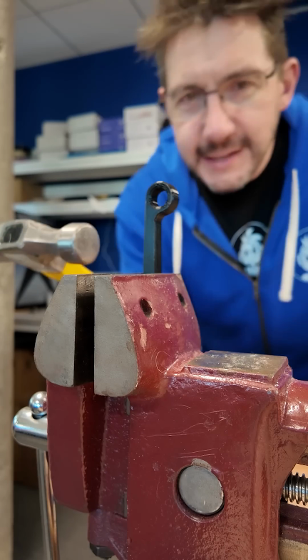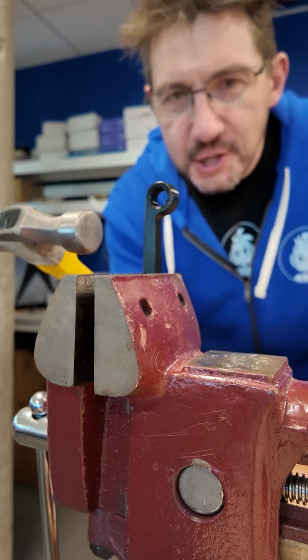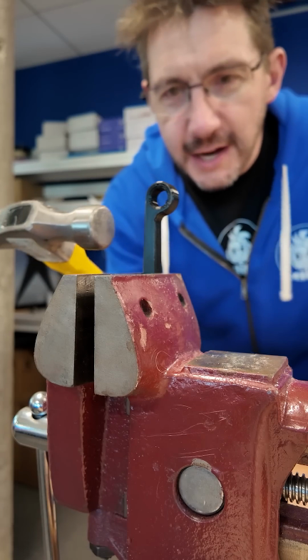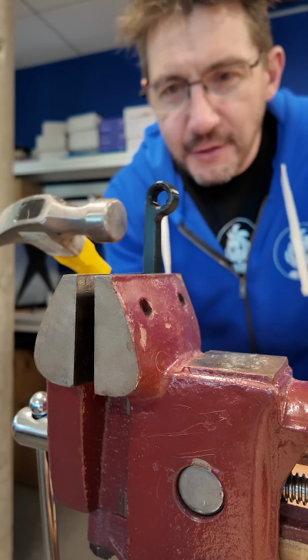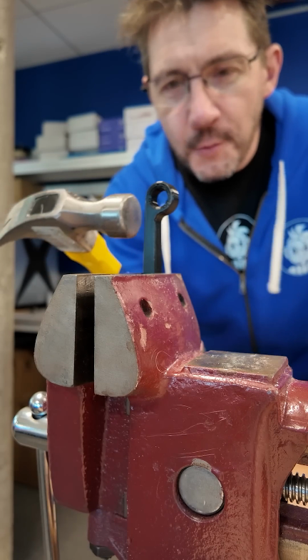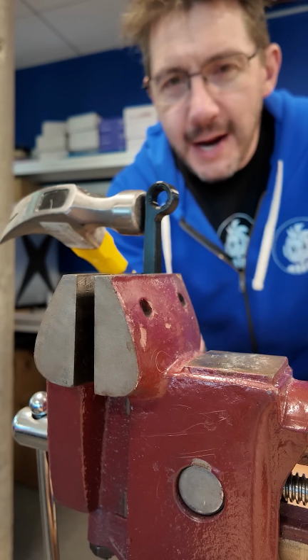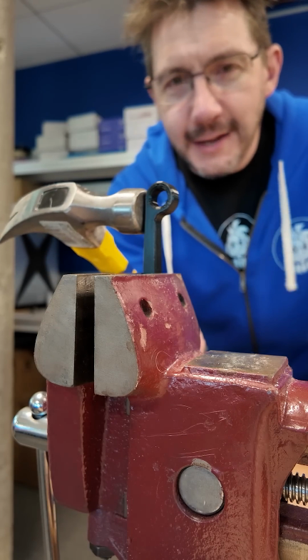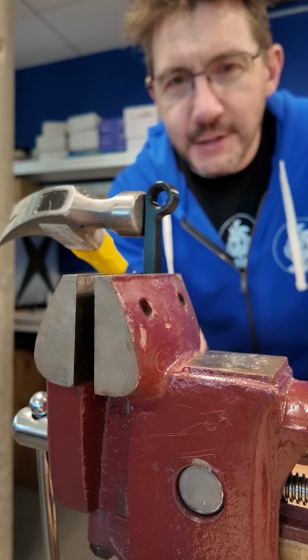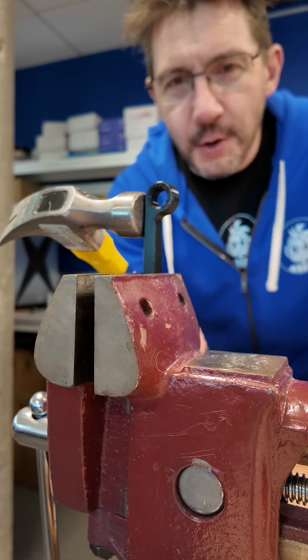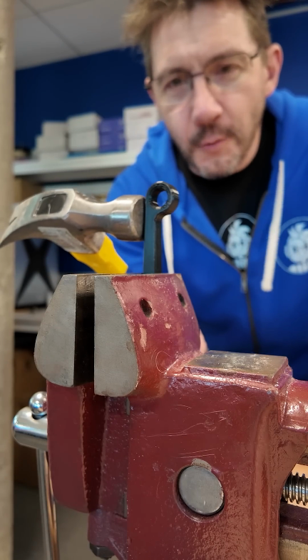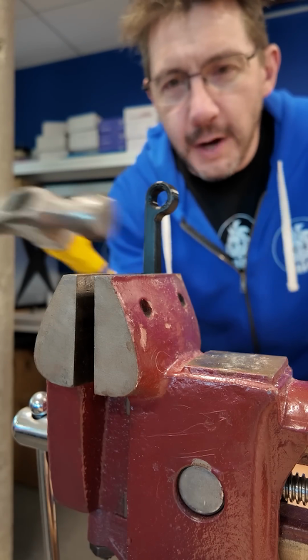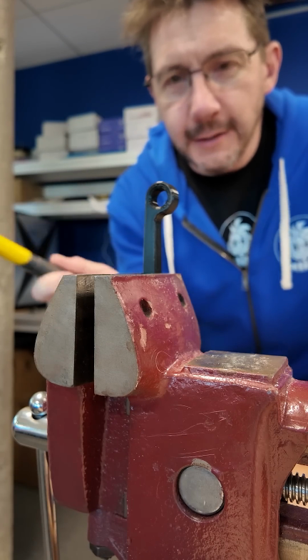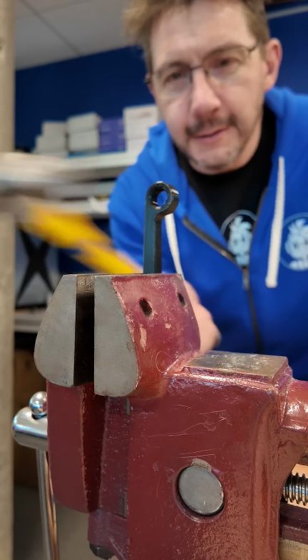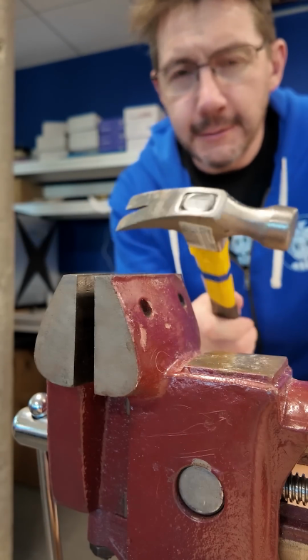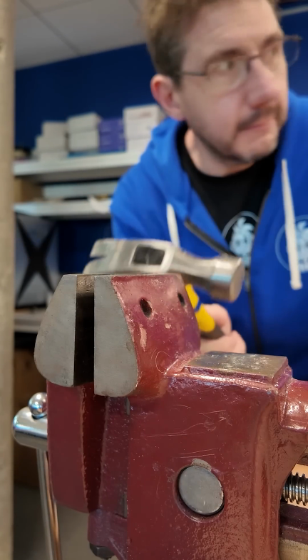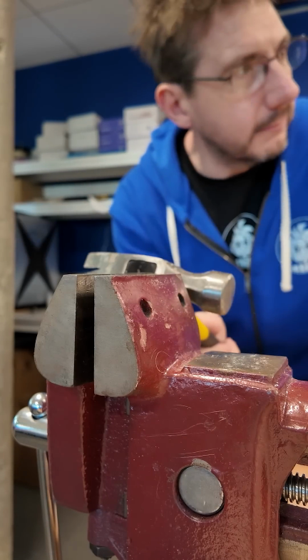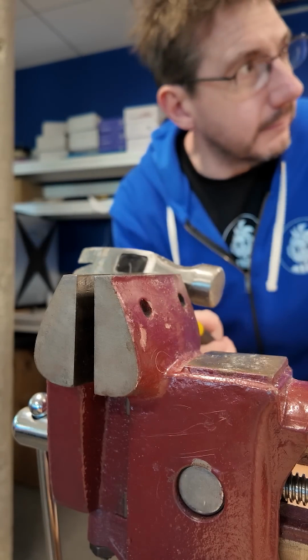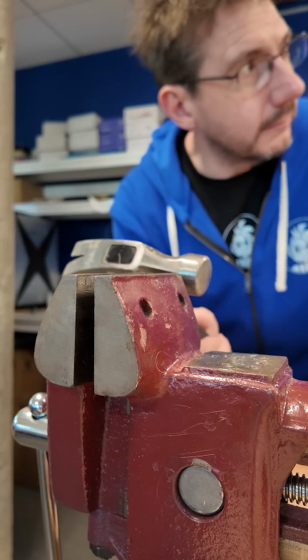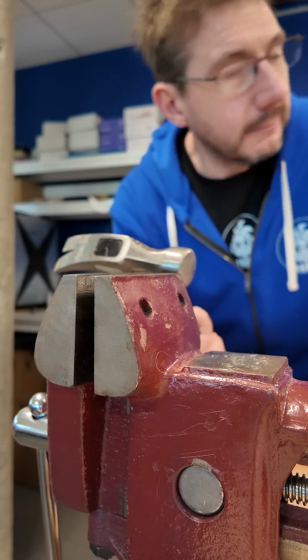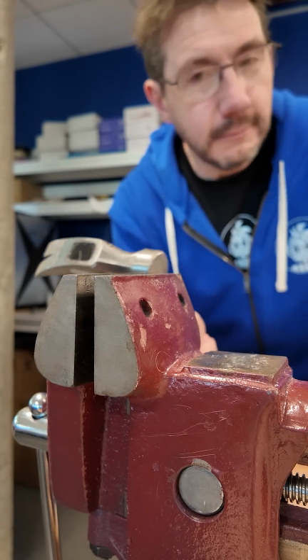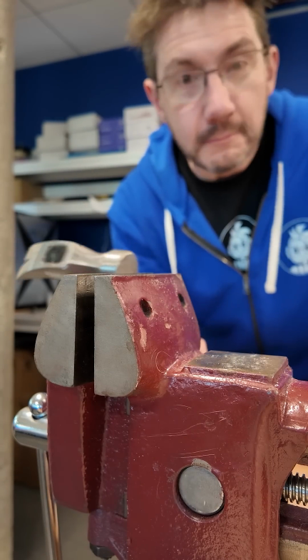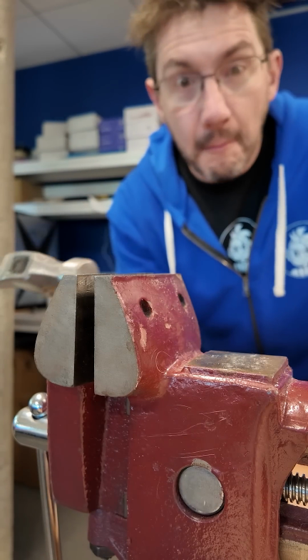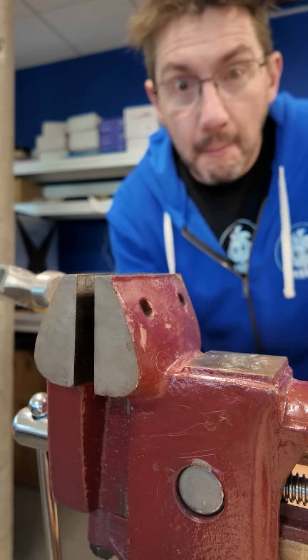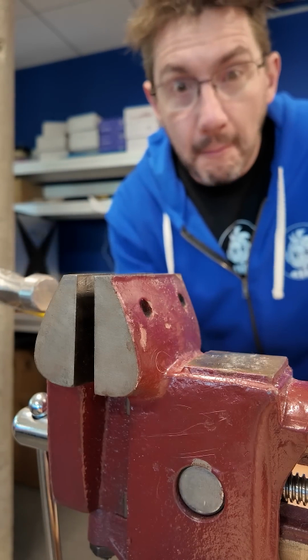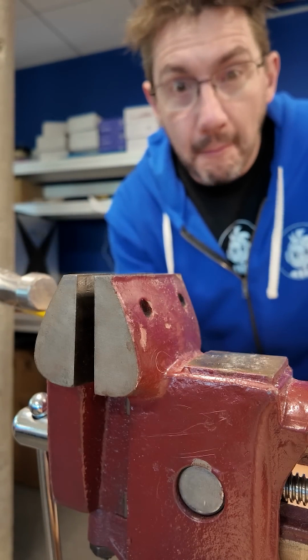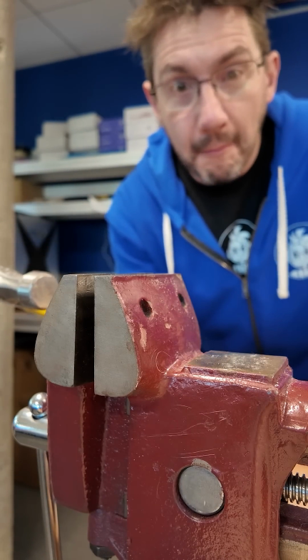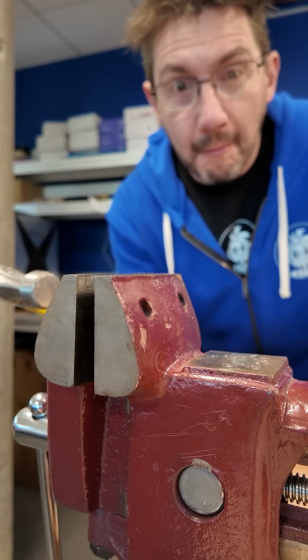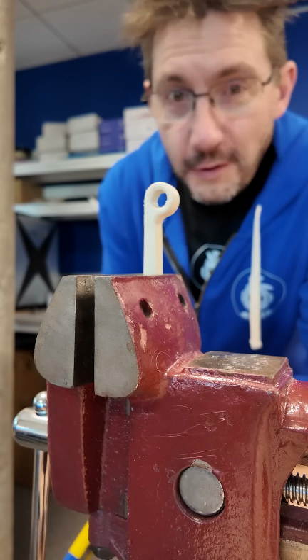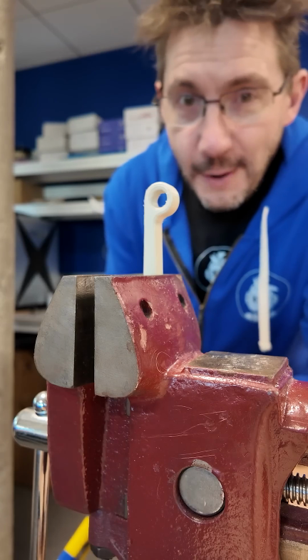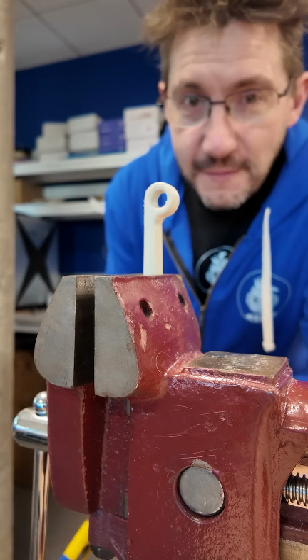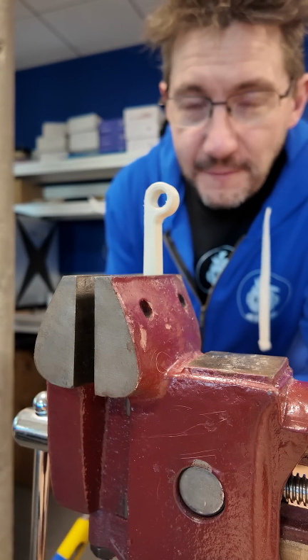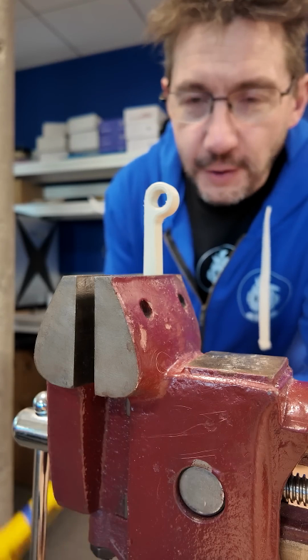PETG in three, two, one. Well, that was eventful.